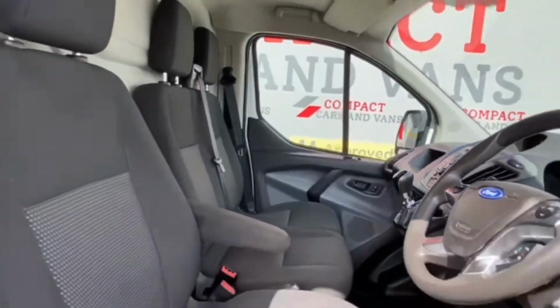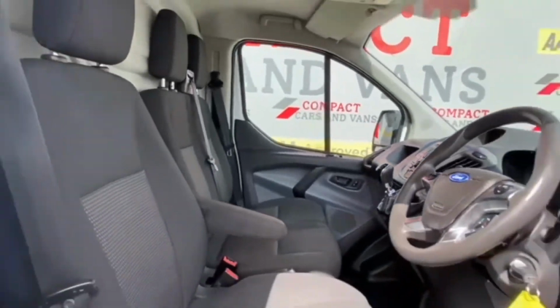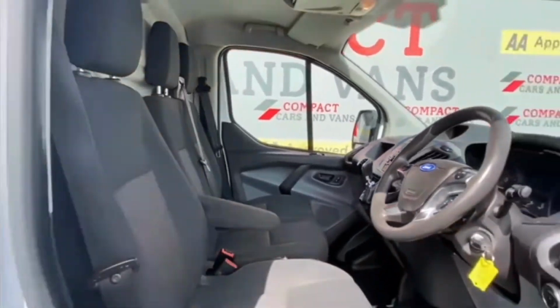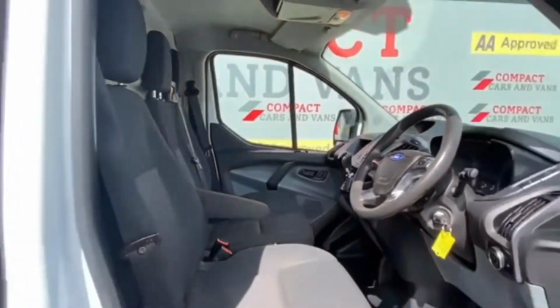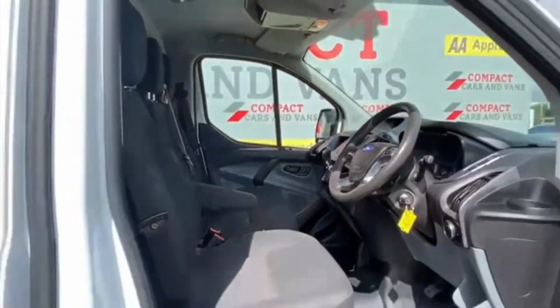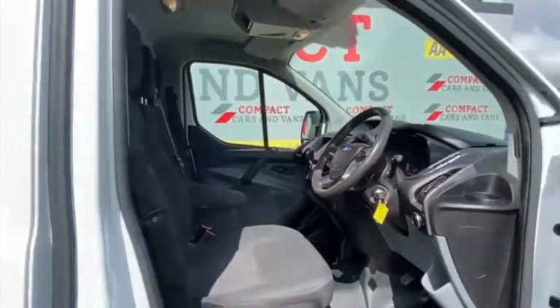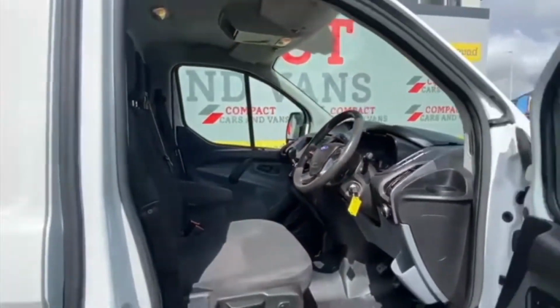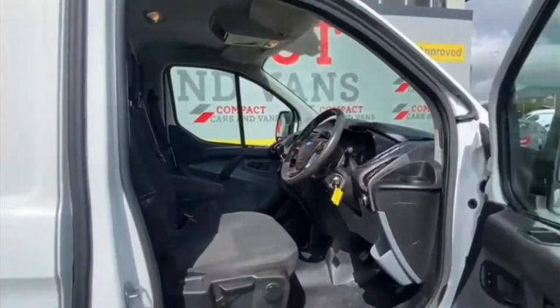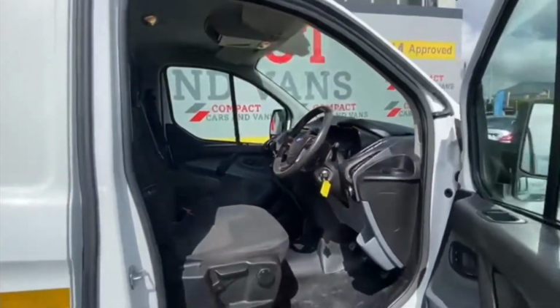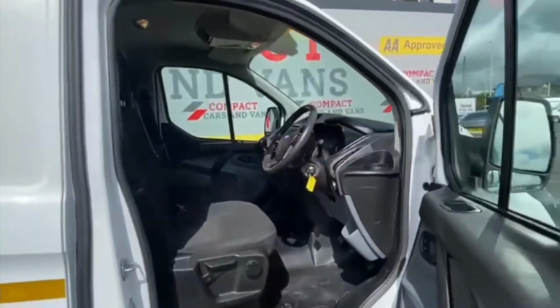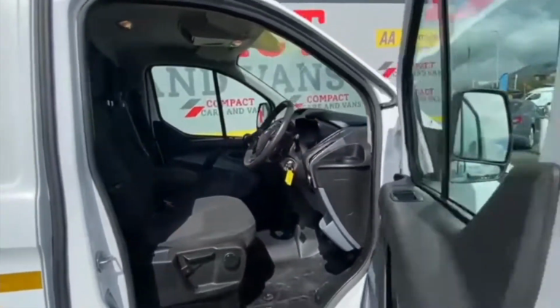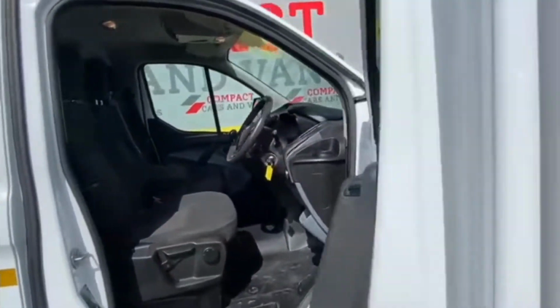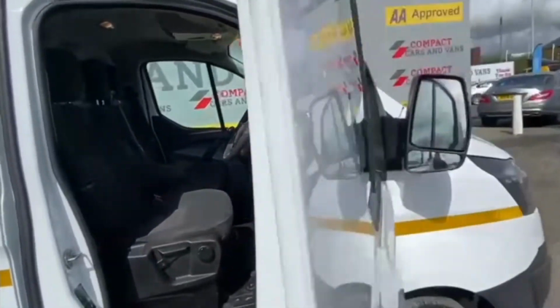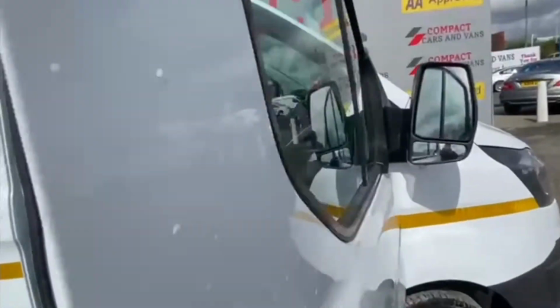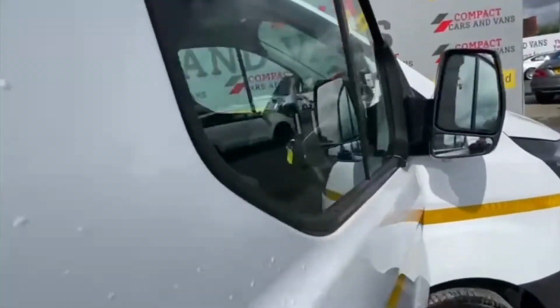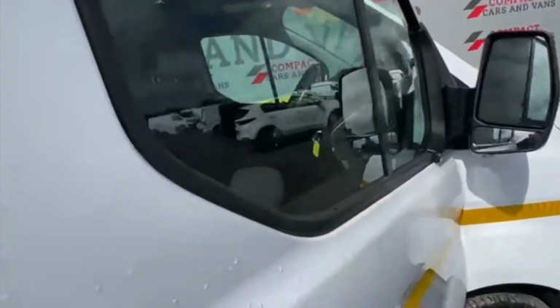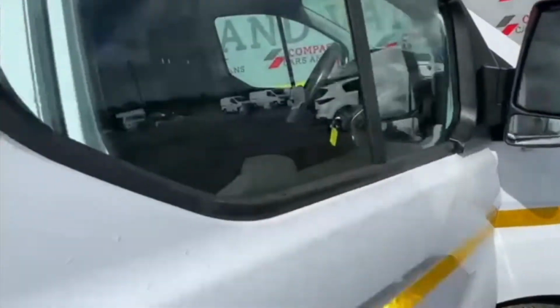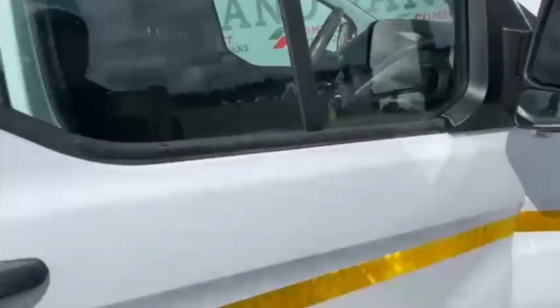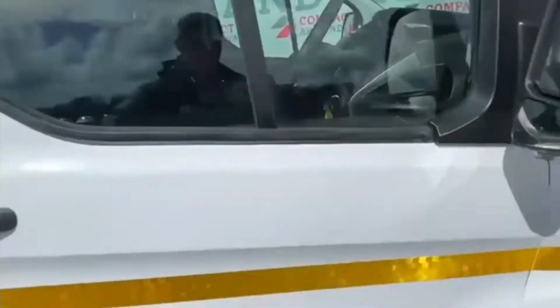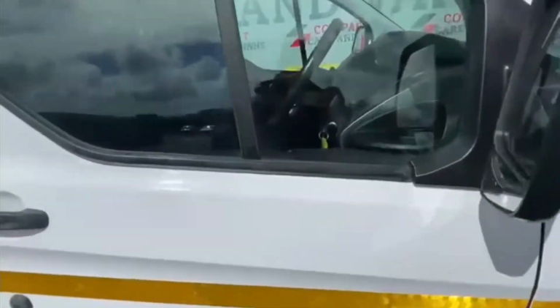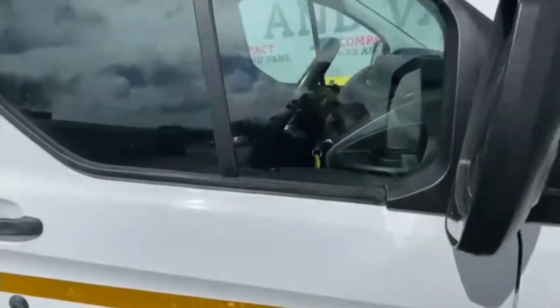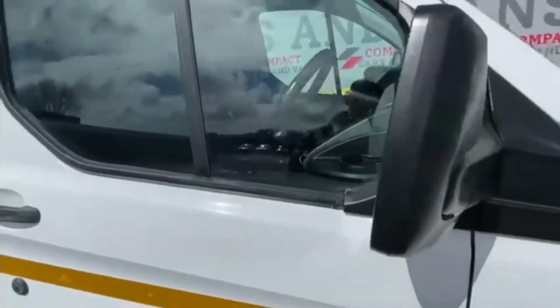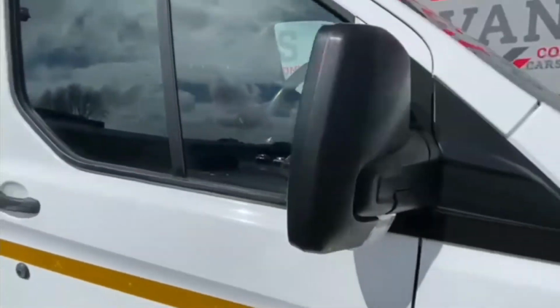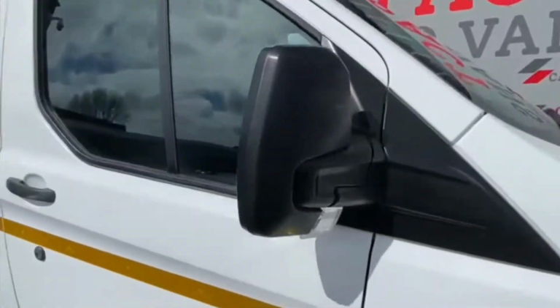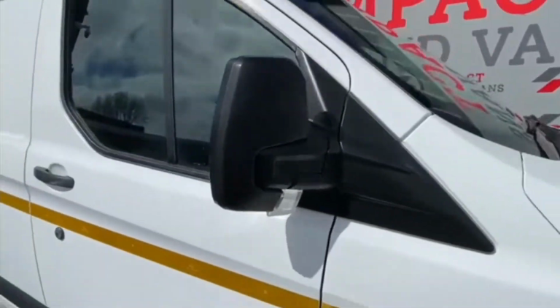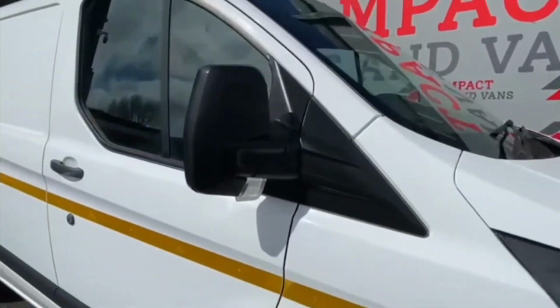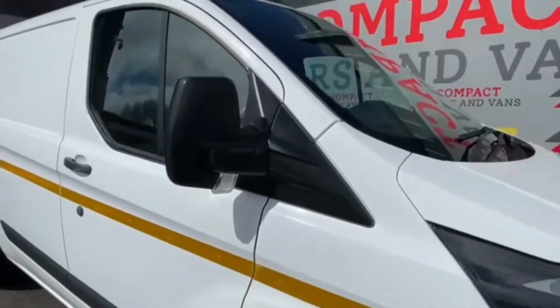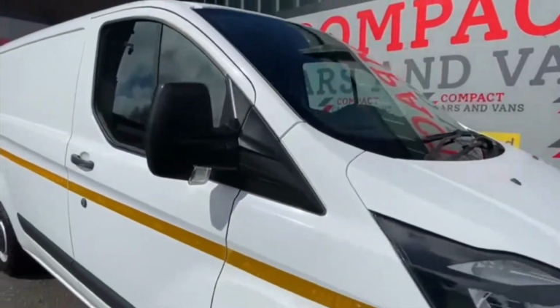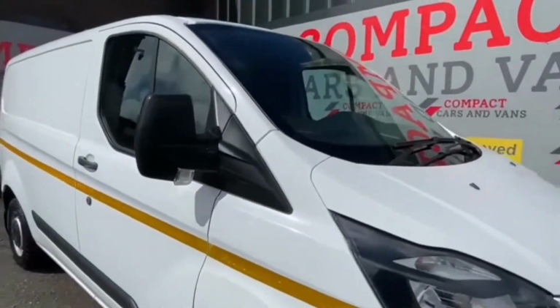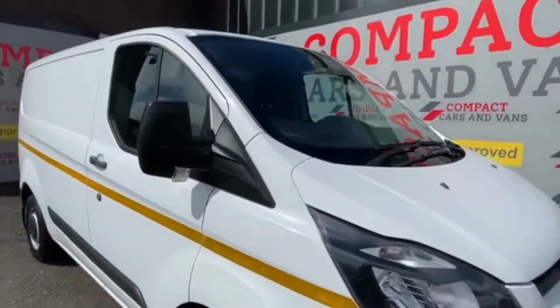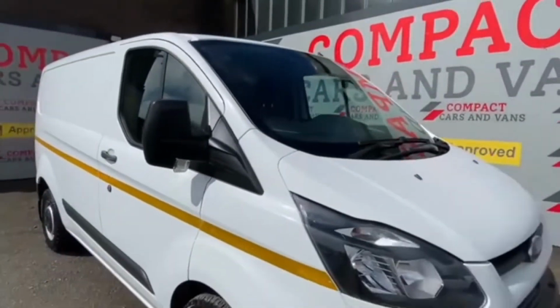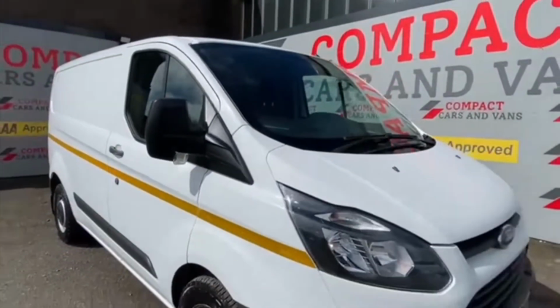Come down to Compact Cars and Vans today to arrange a viewing of this 2017 Ford Transit Custom. You won't be disappointed.